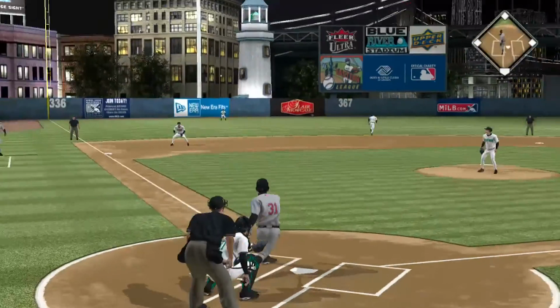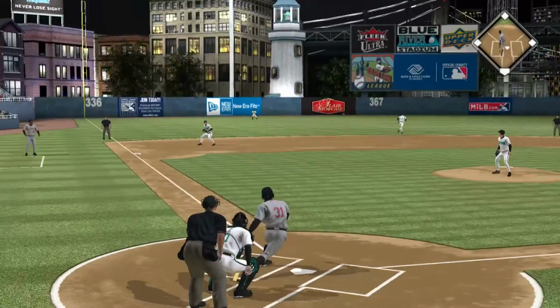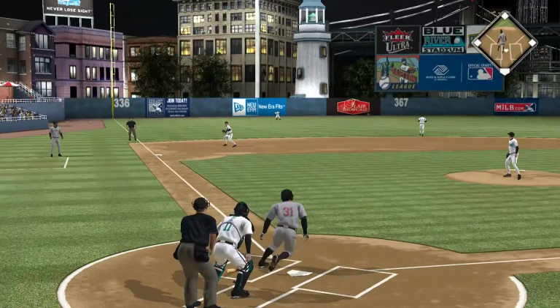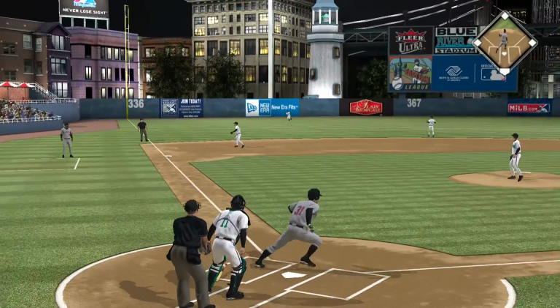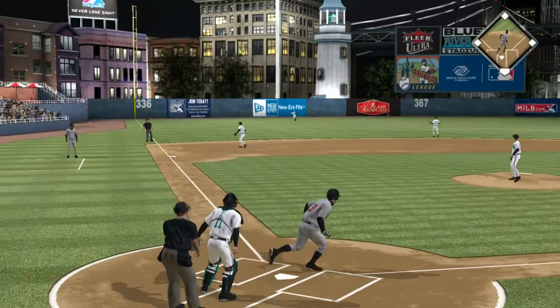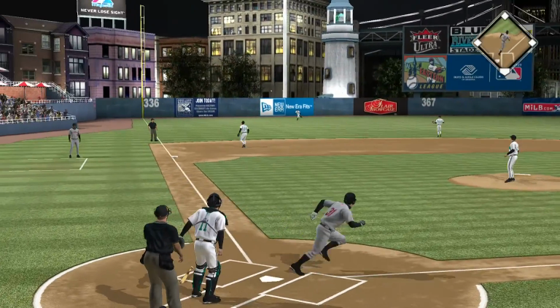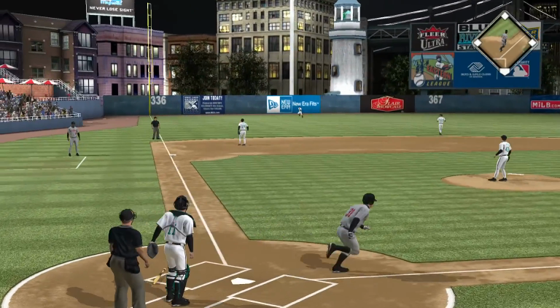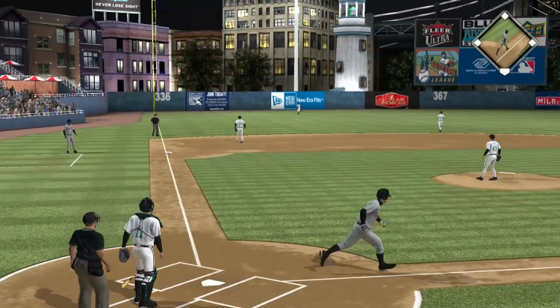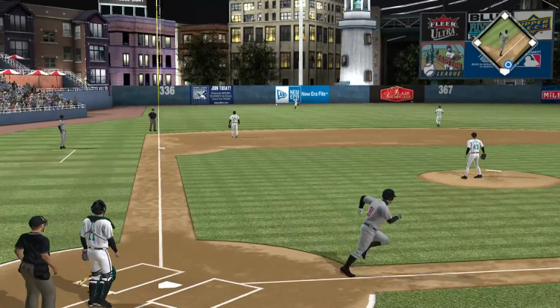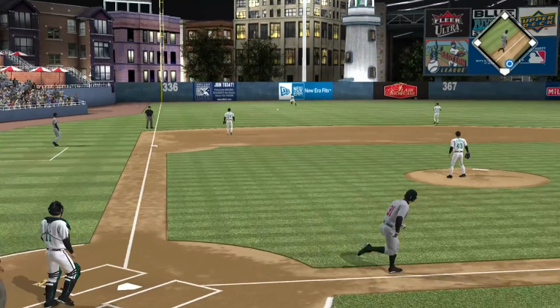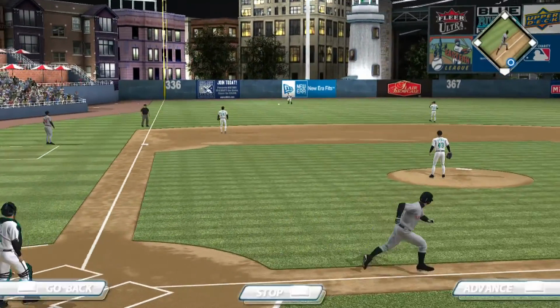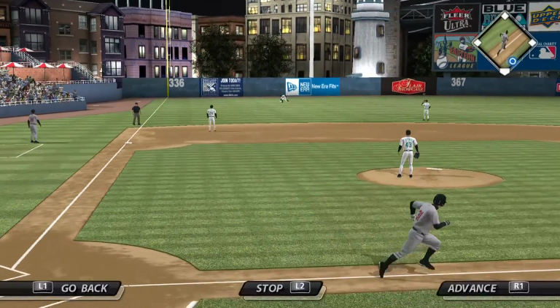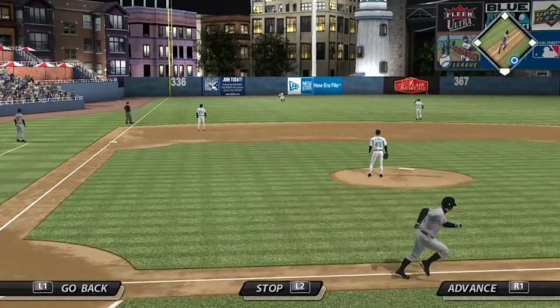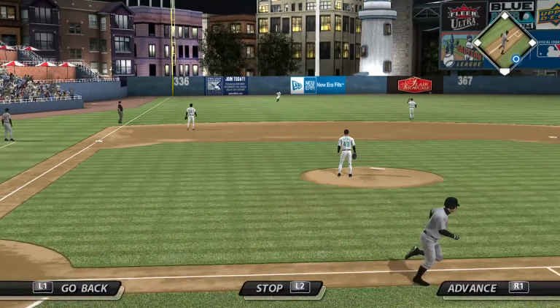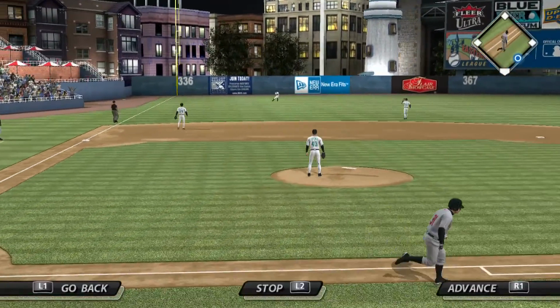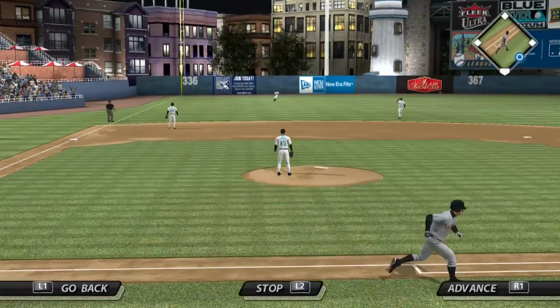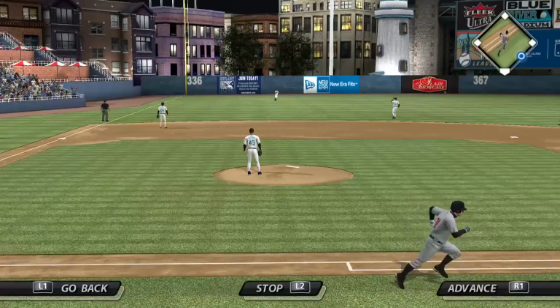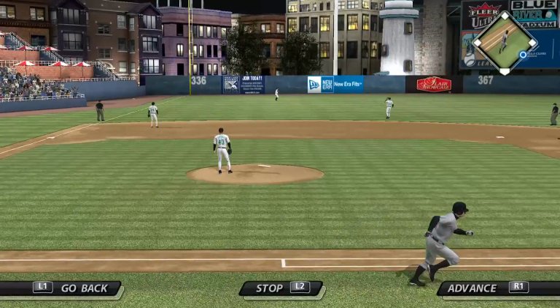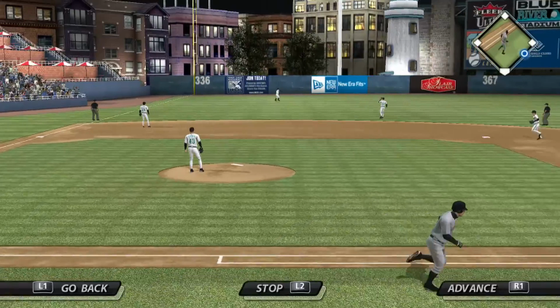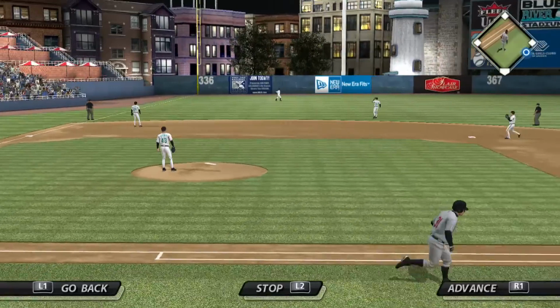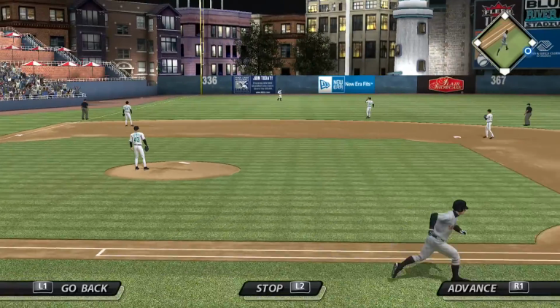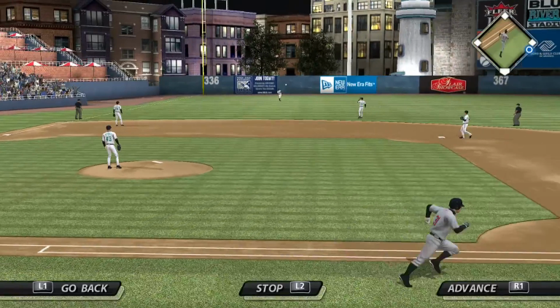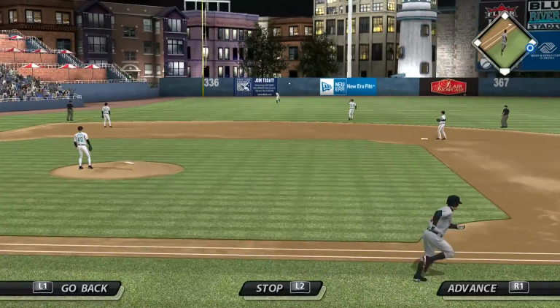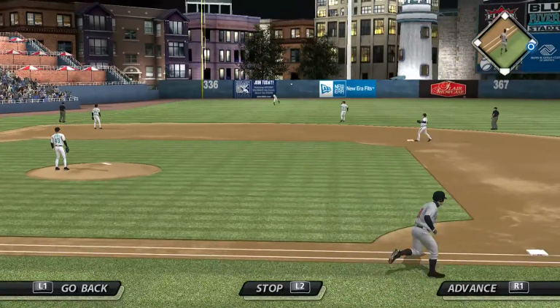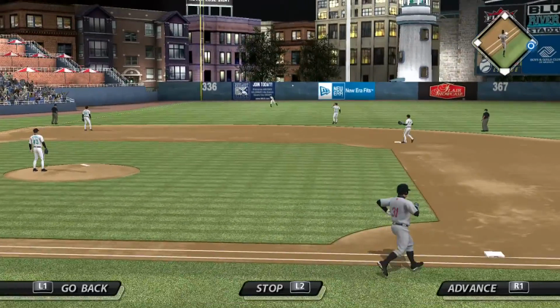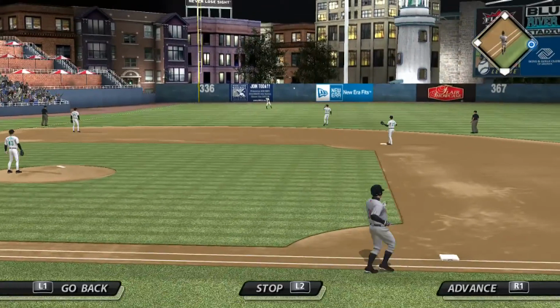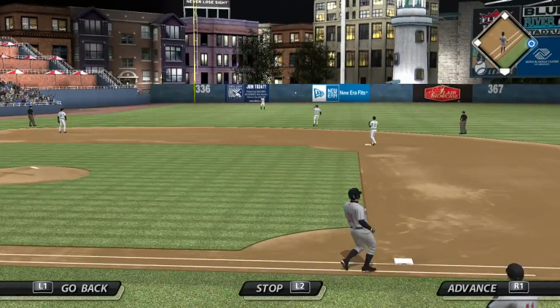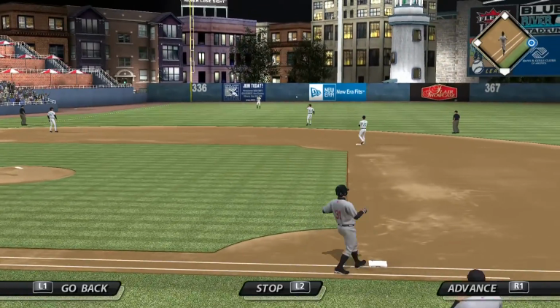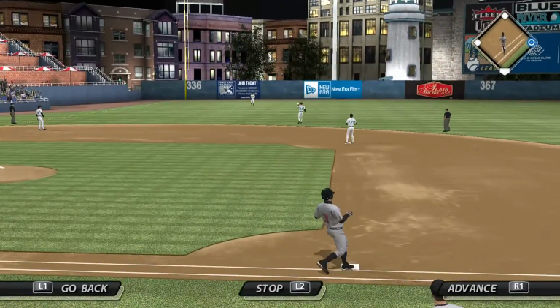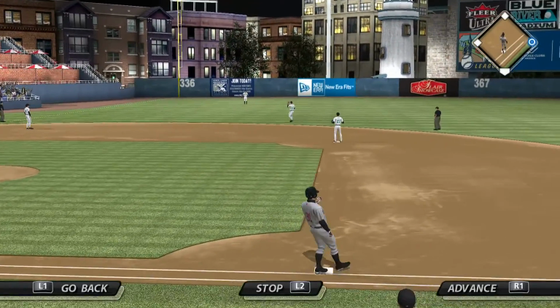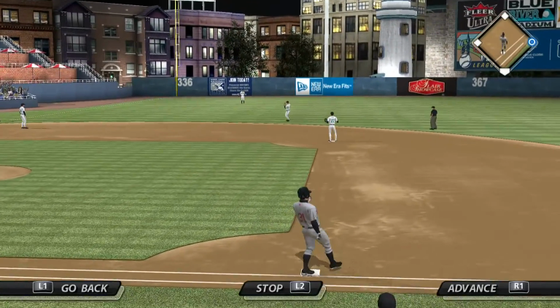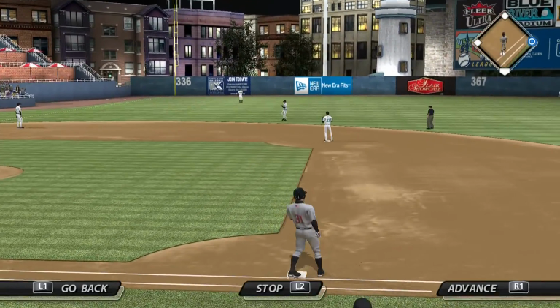Swing and a line drive to left, and Putsednik won't have a play. This is a base hit.